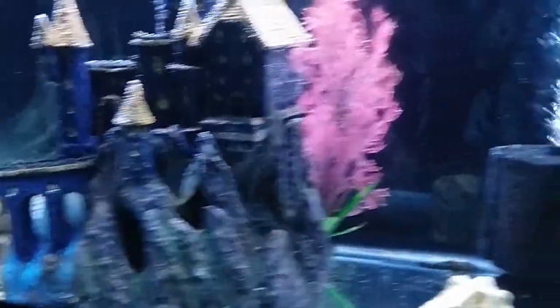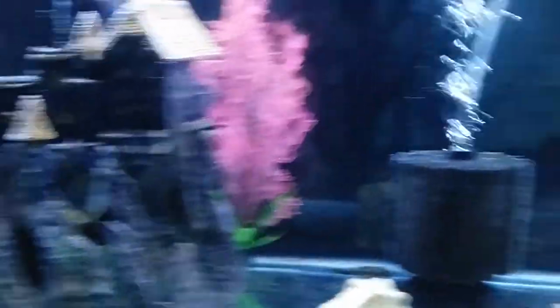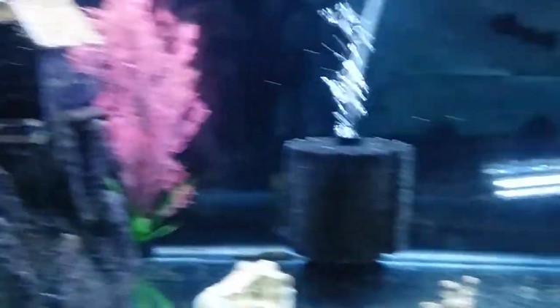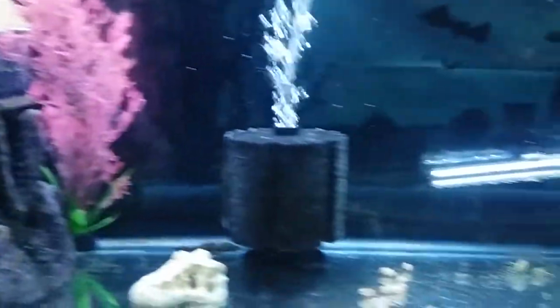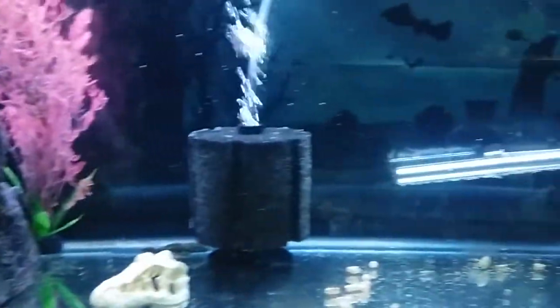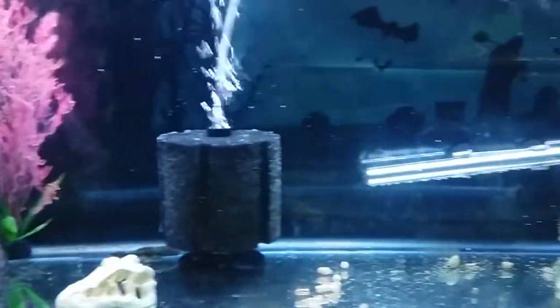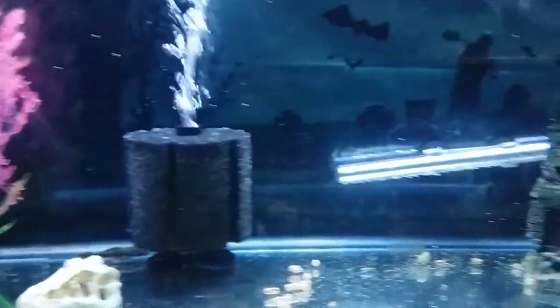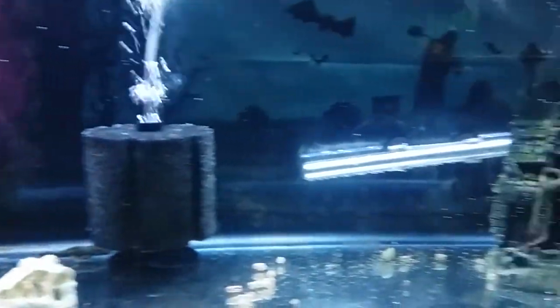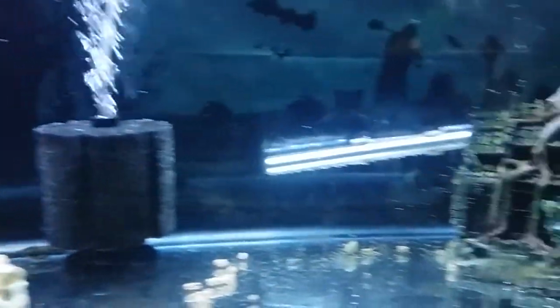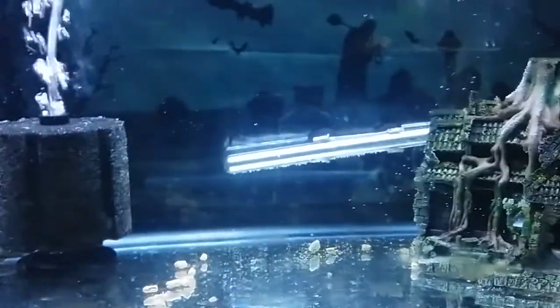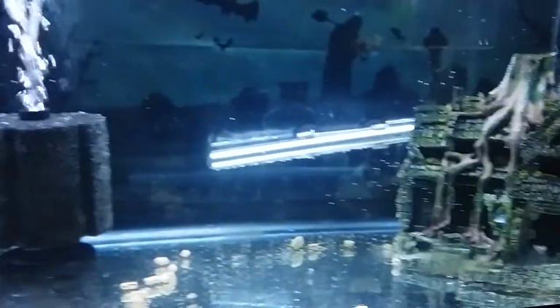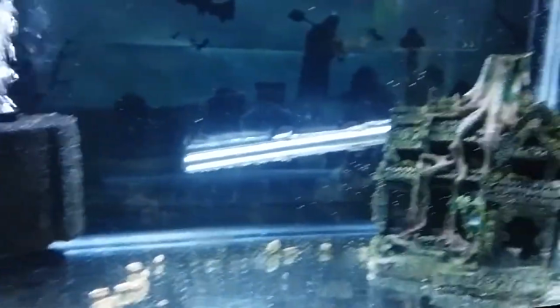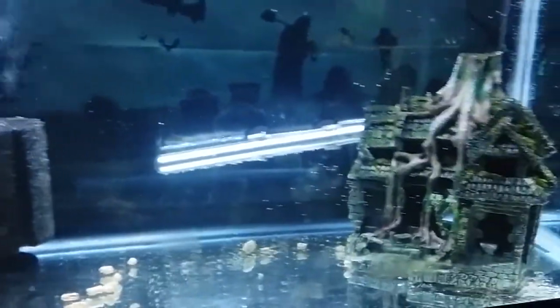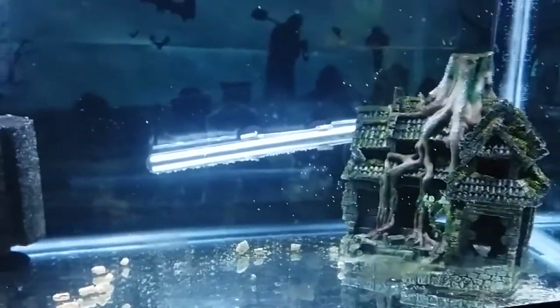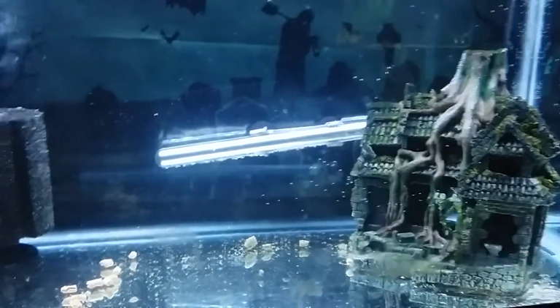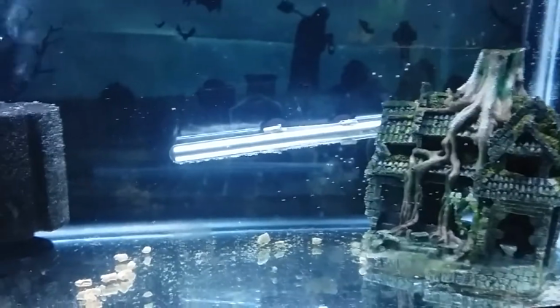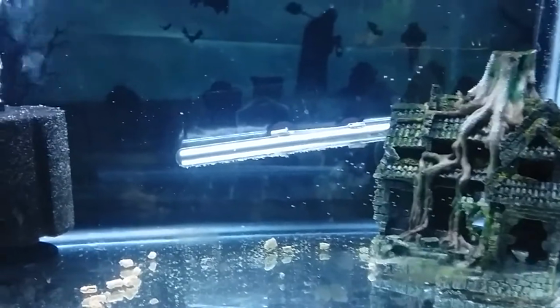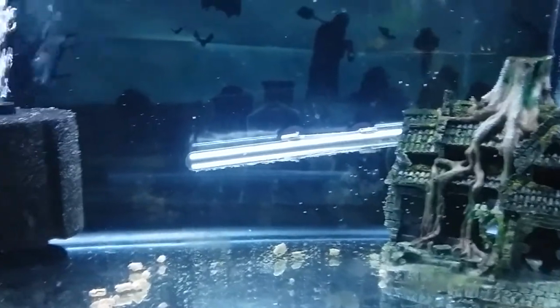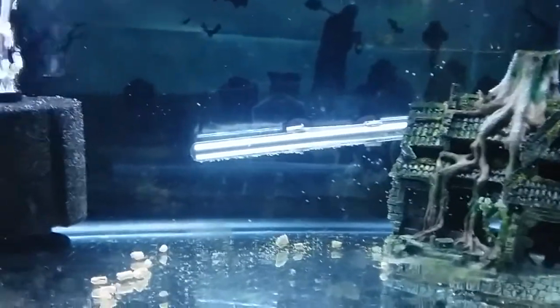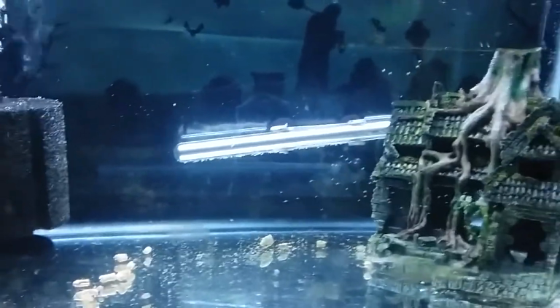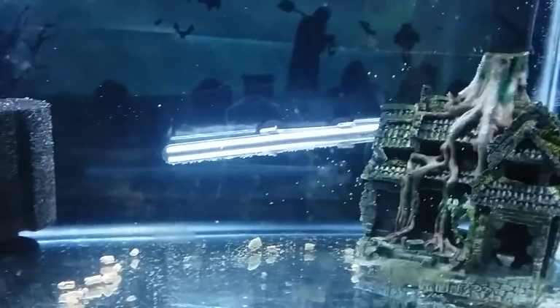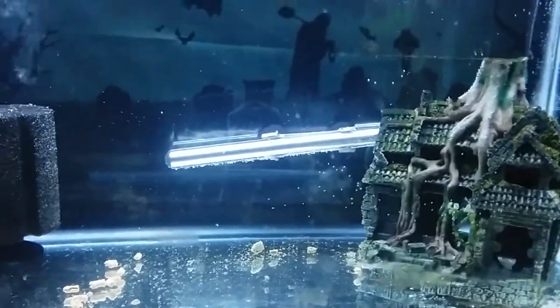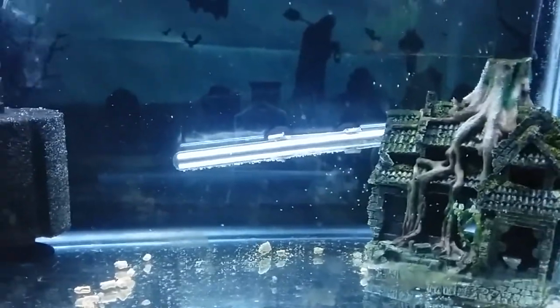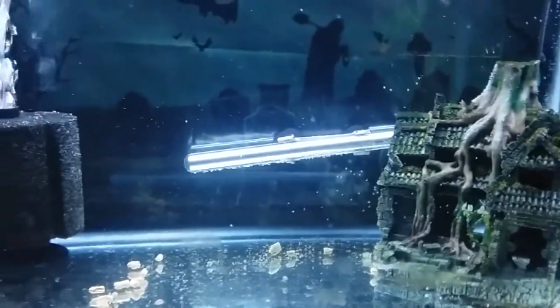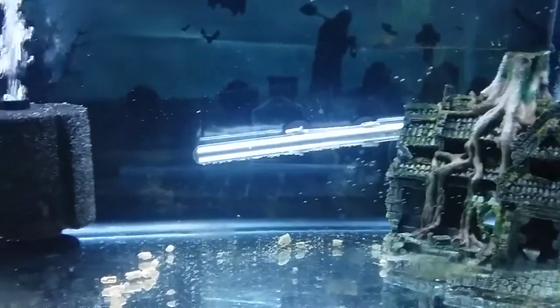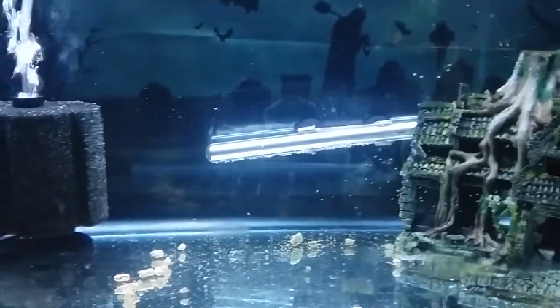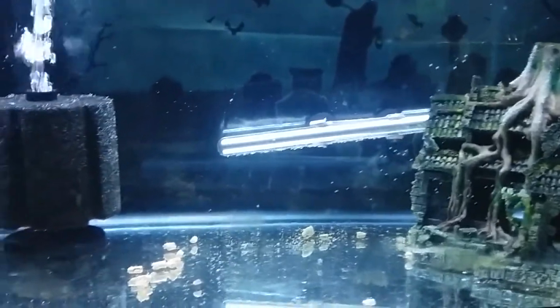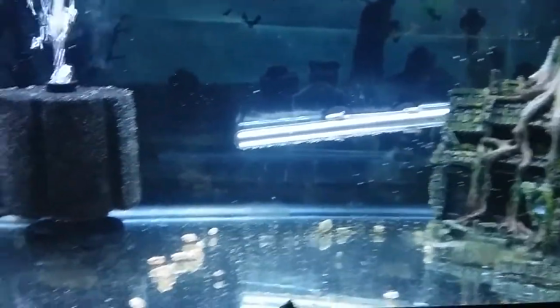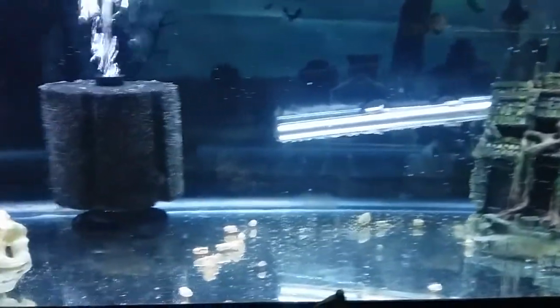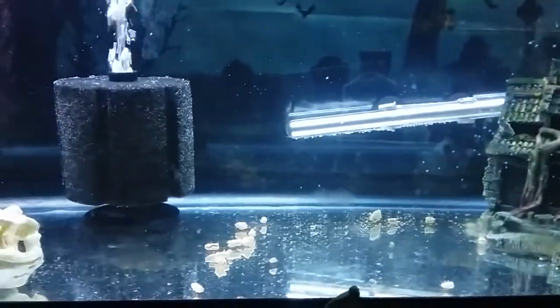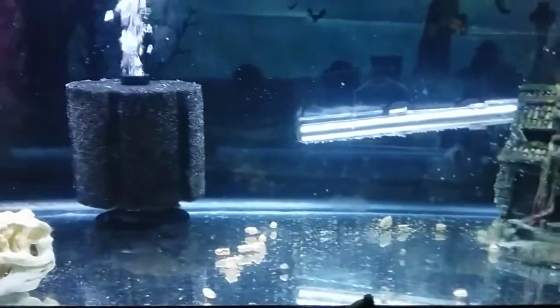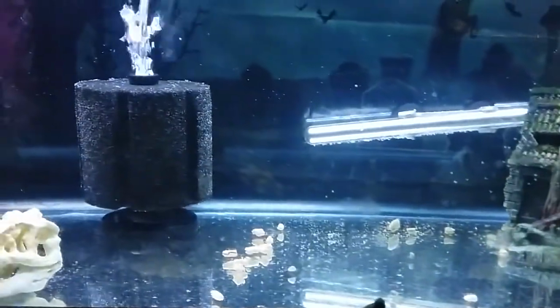Man, this is one way of getting rid of snails in the tank. I stripped the 55 down 100 percent.